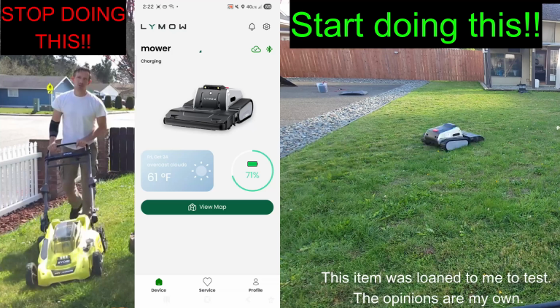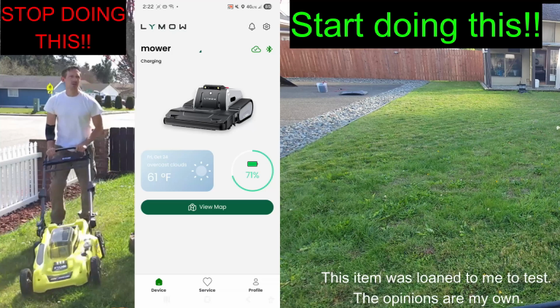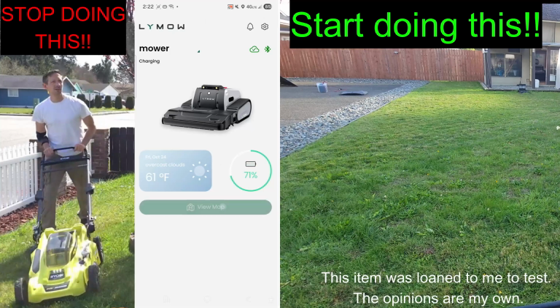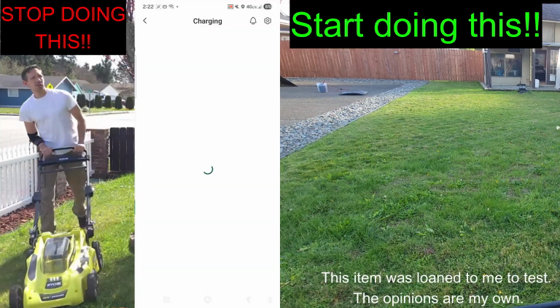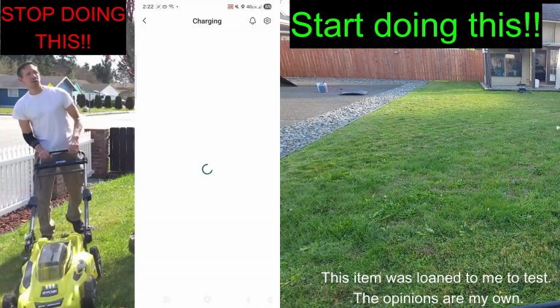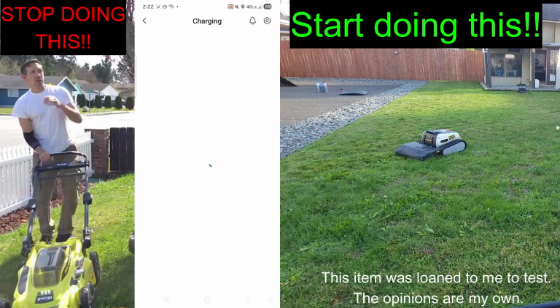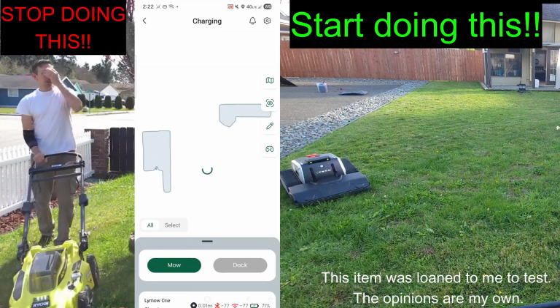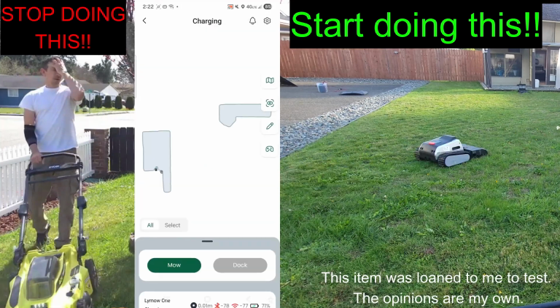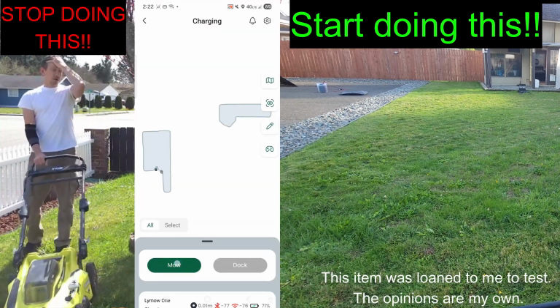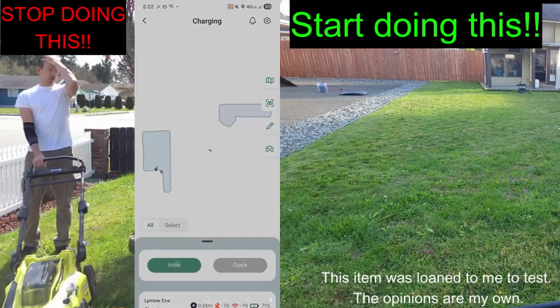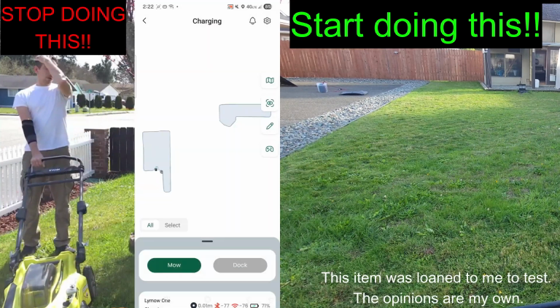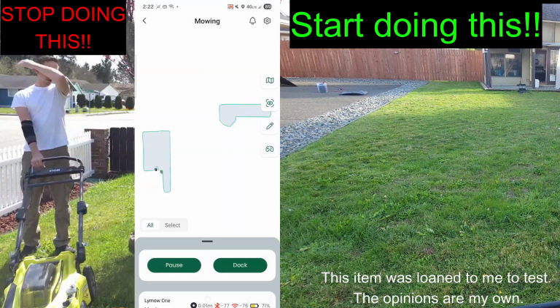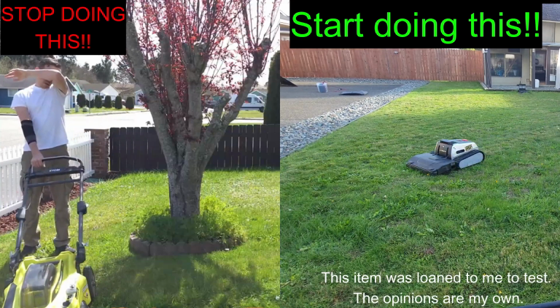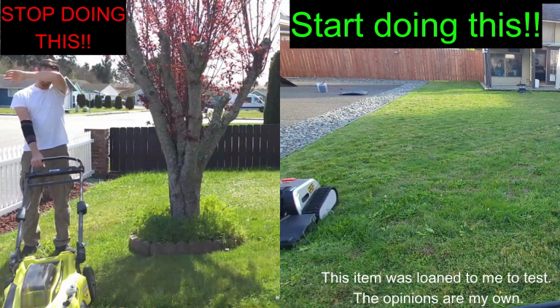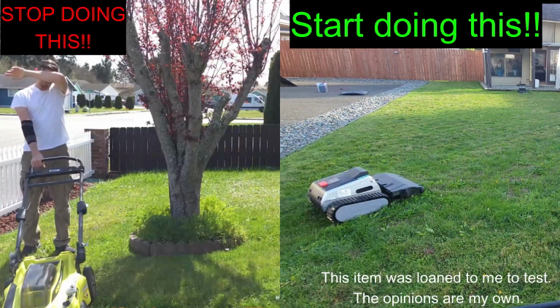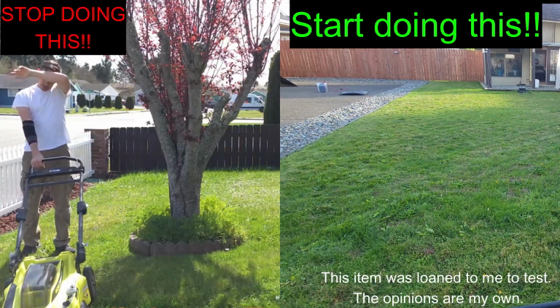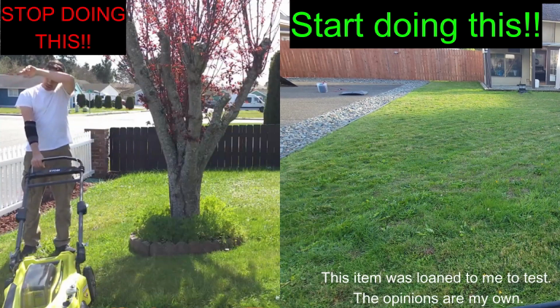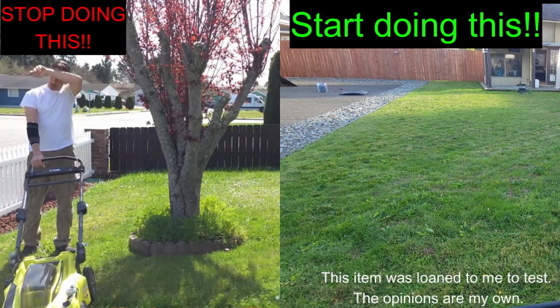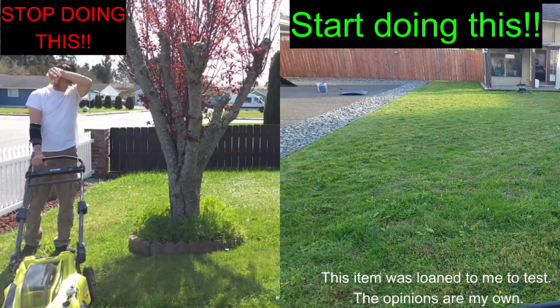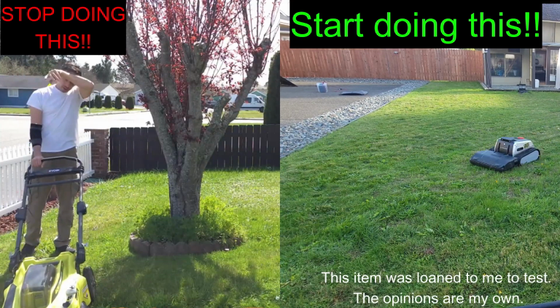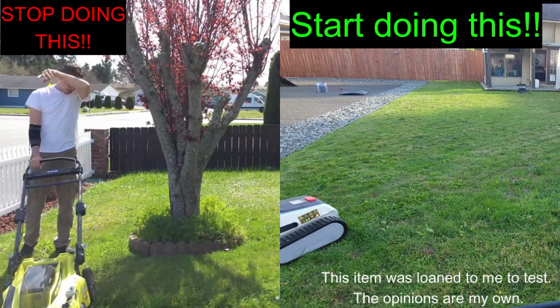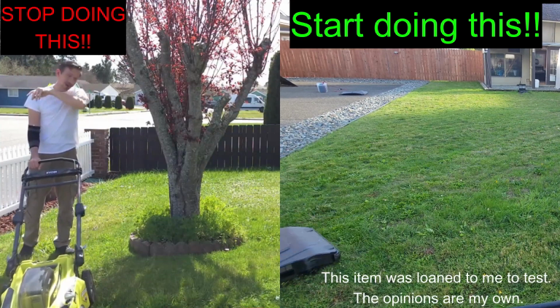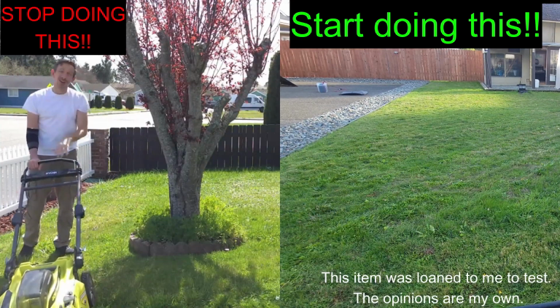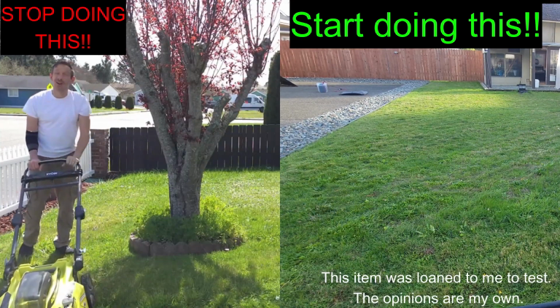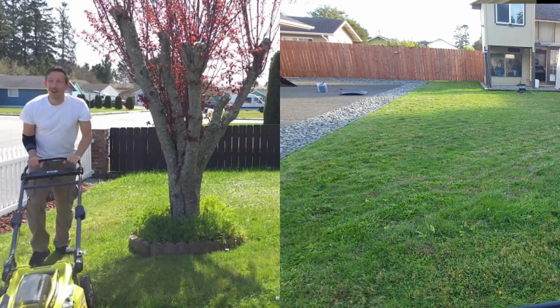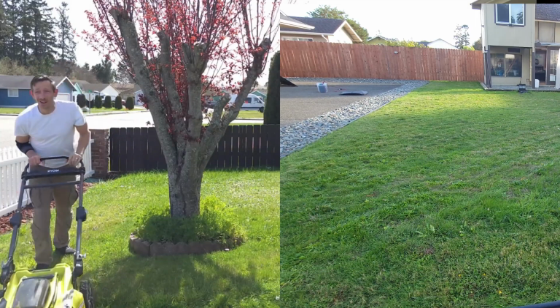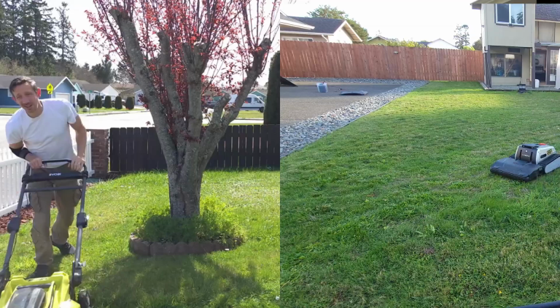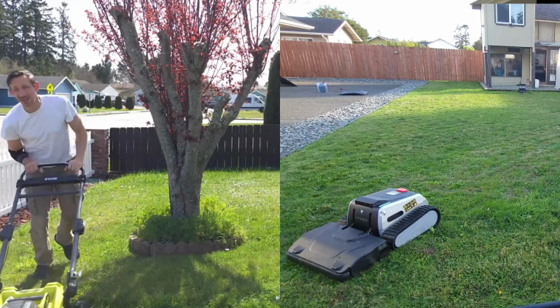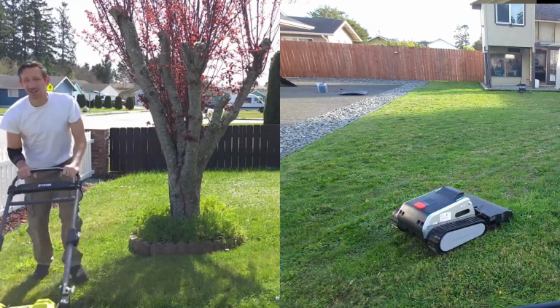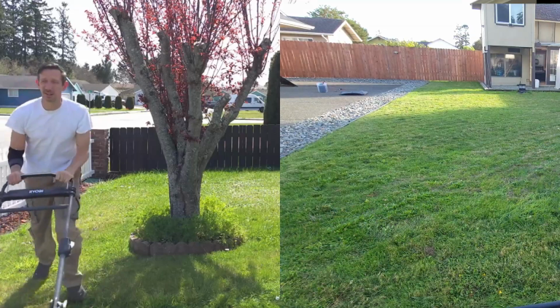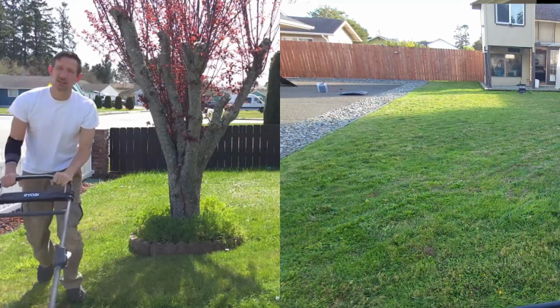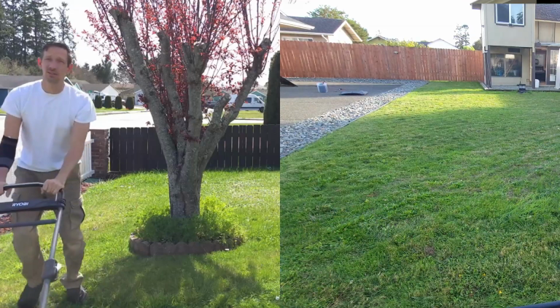Stop mowing your lawn like it's 2010. You can either push a mower for an hour or push a button for a second. It's your choice.